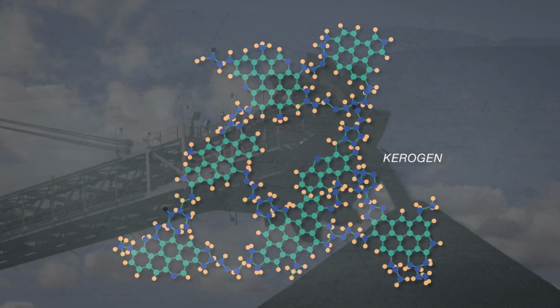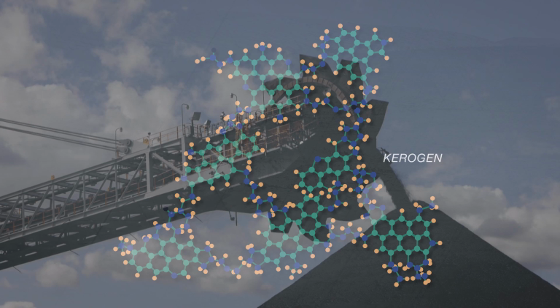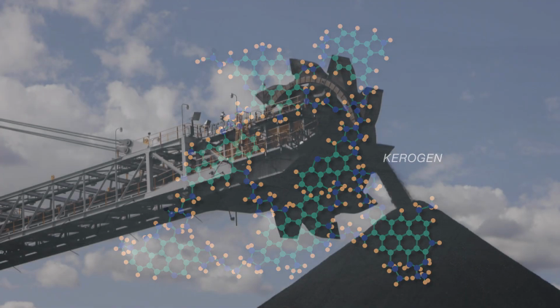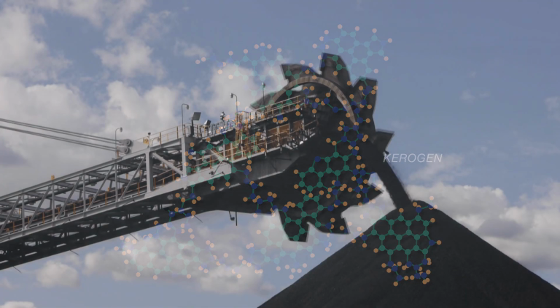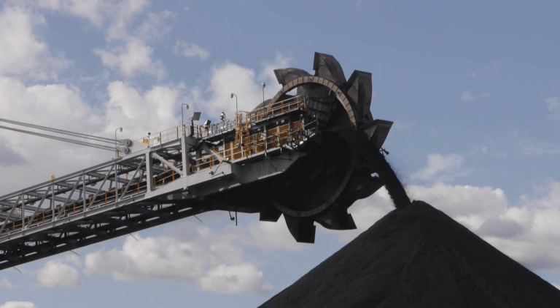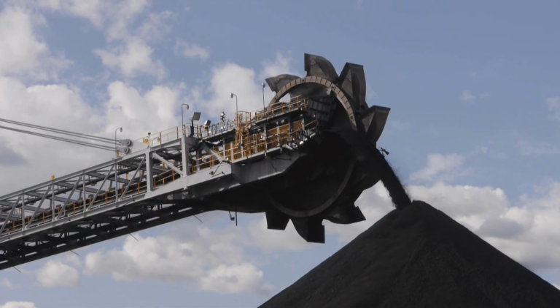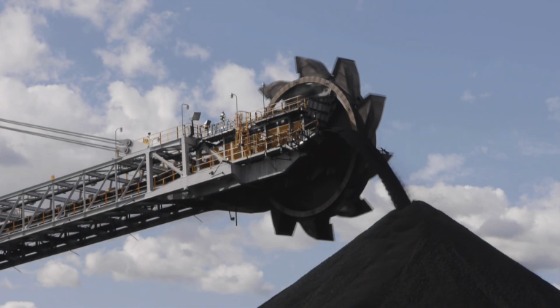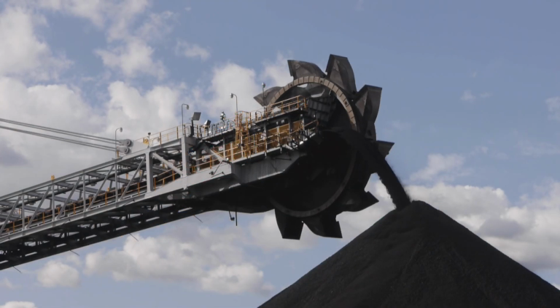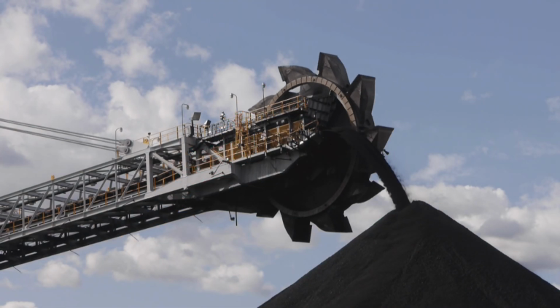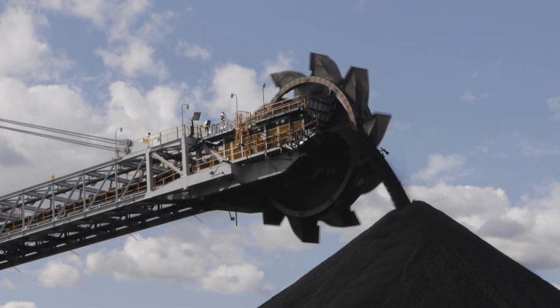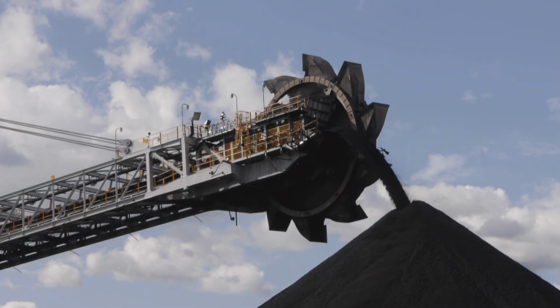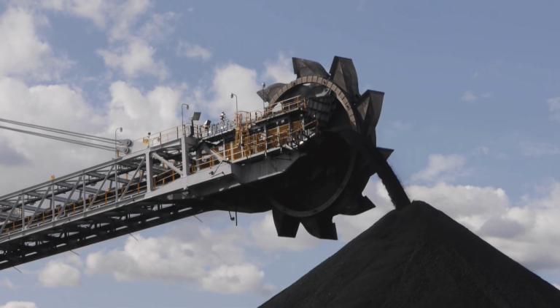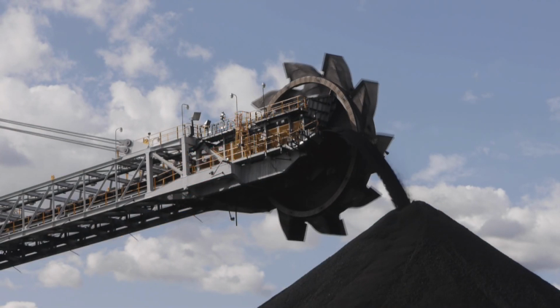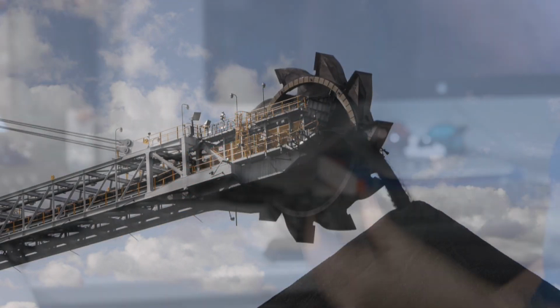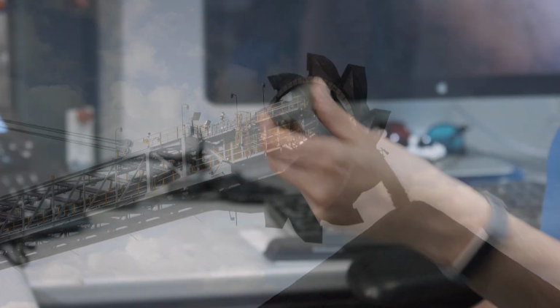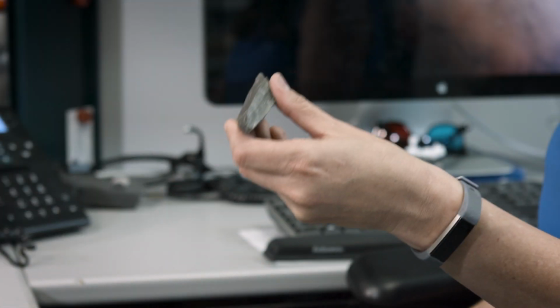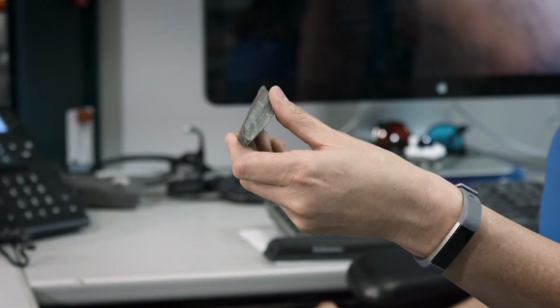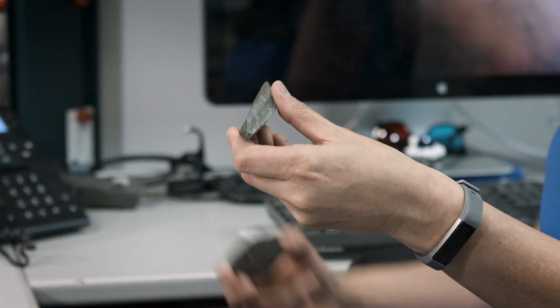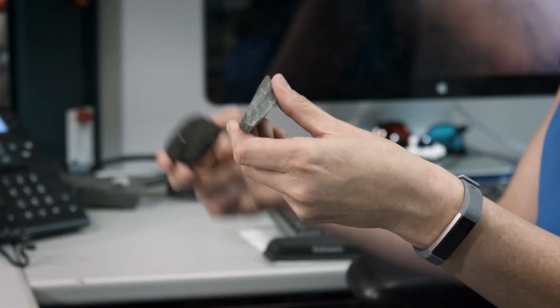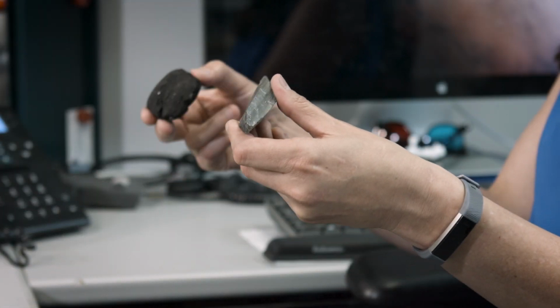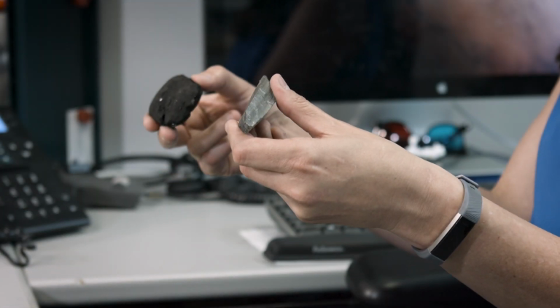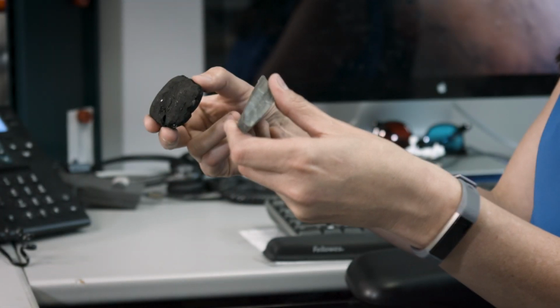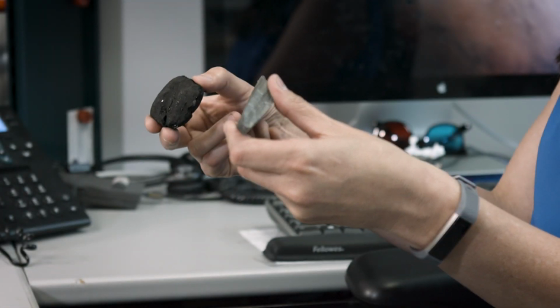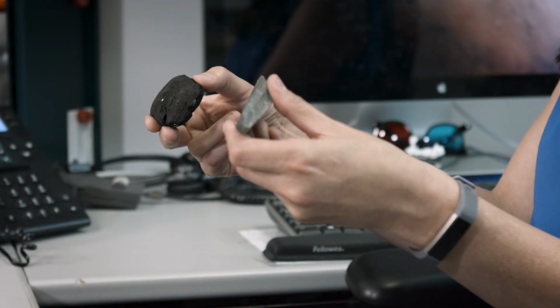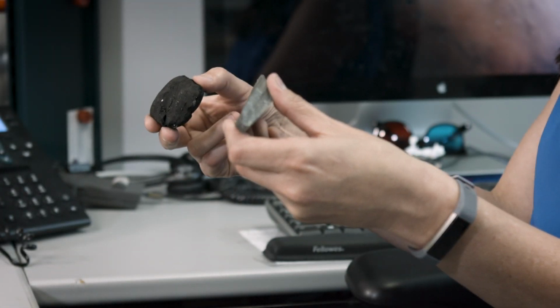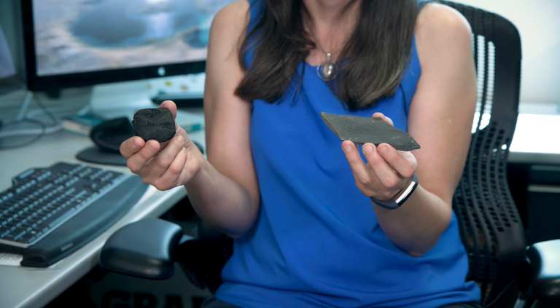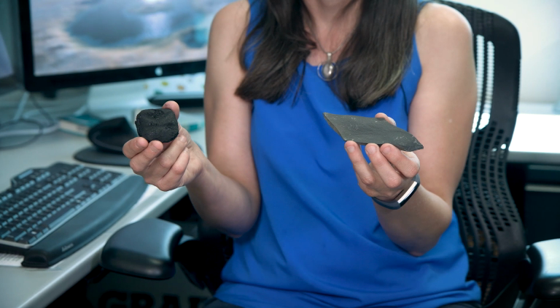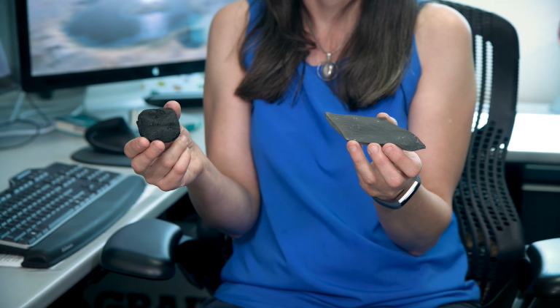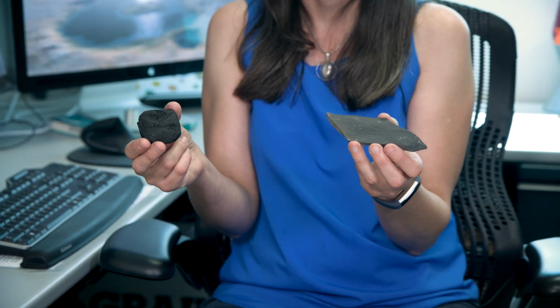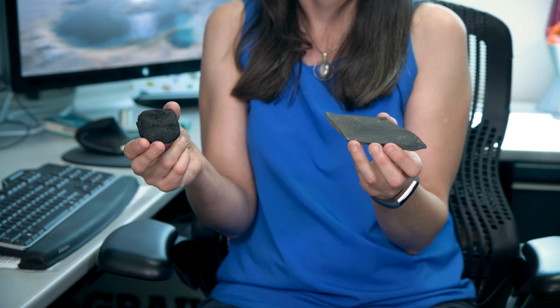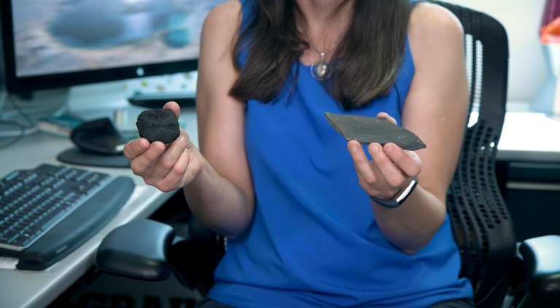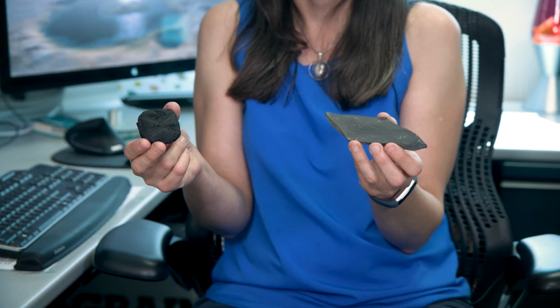On Earth, kerogens are found in rocks like black shale and coal, and are the products of ancient plant and bacteria.